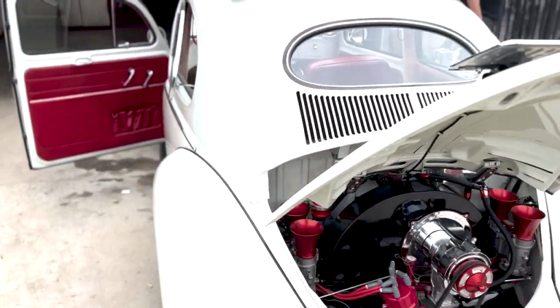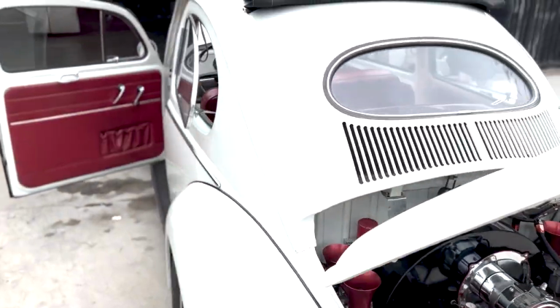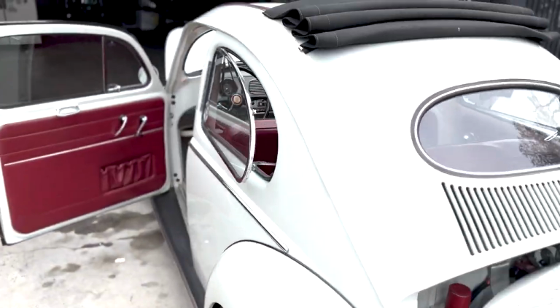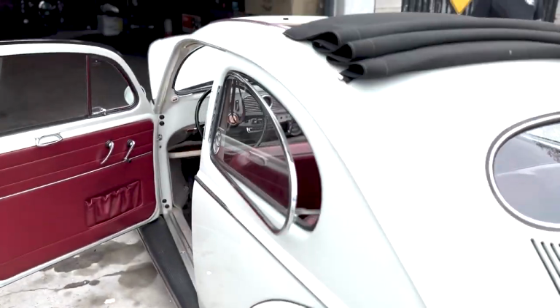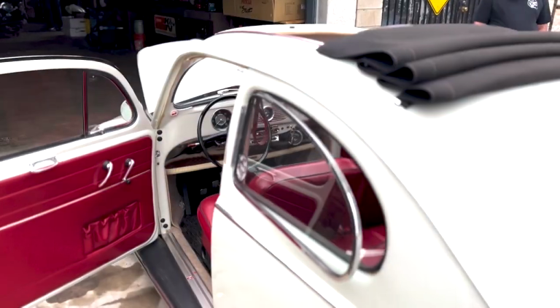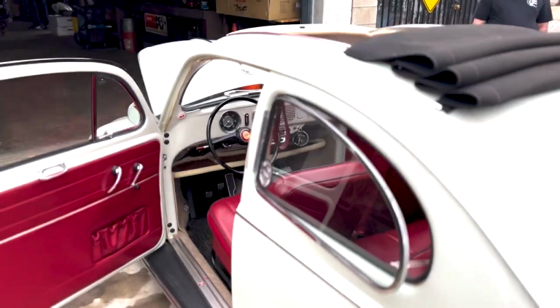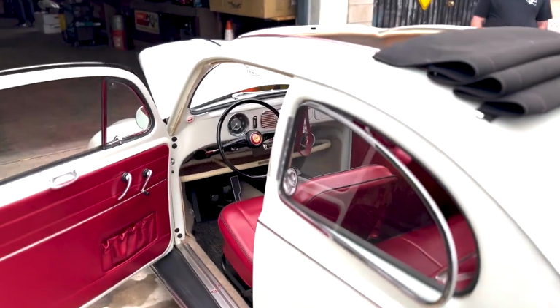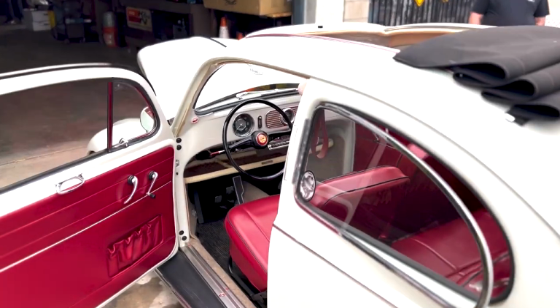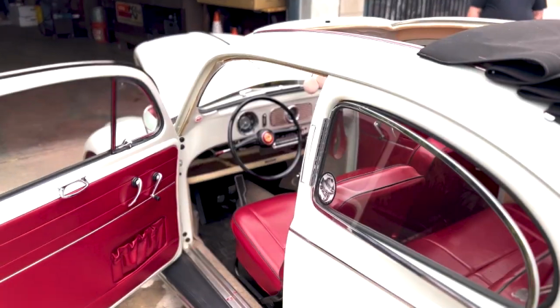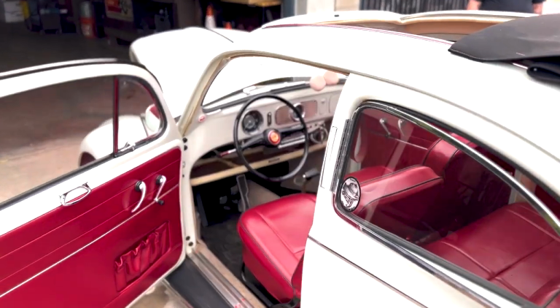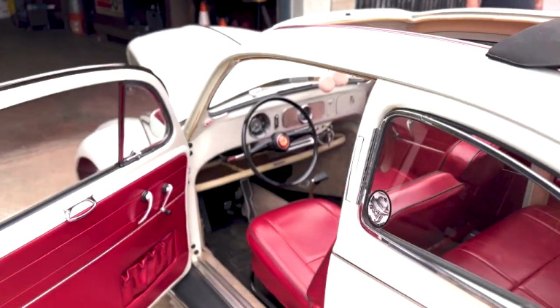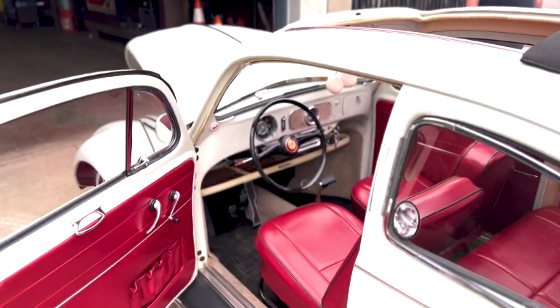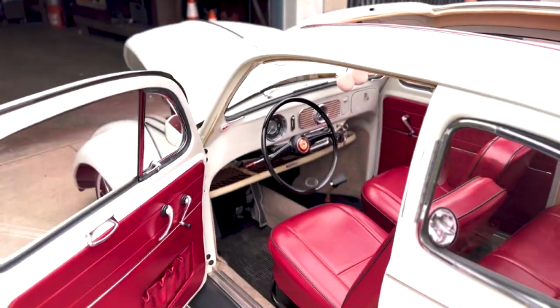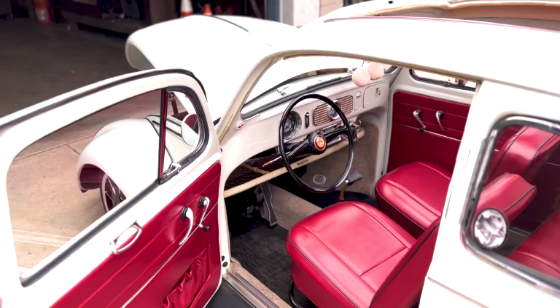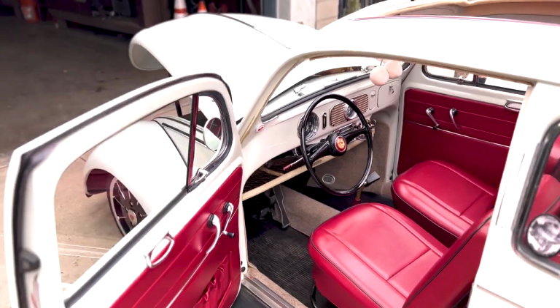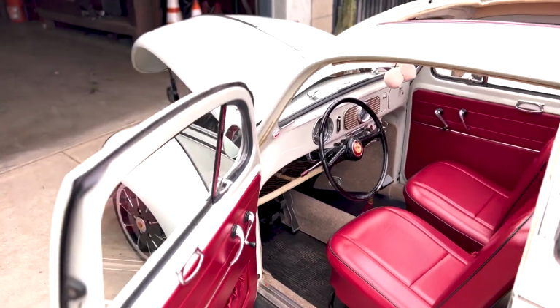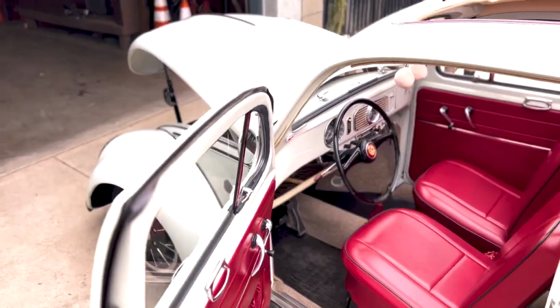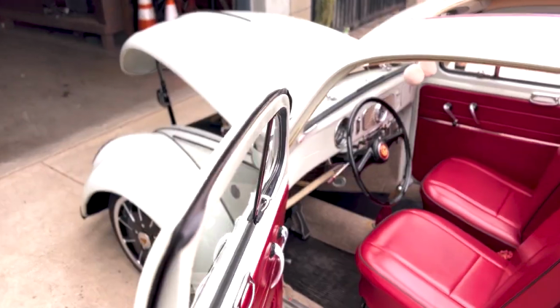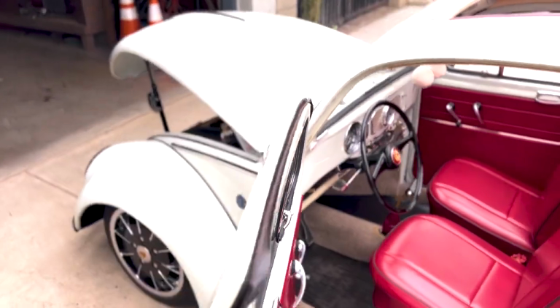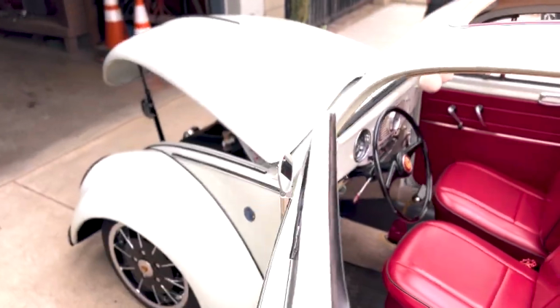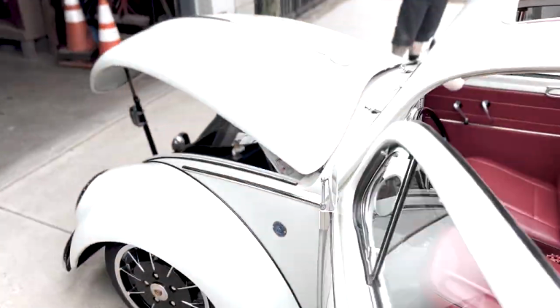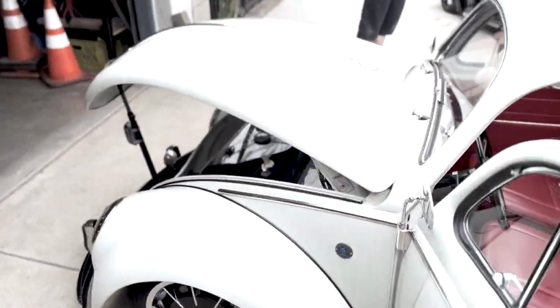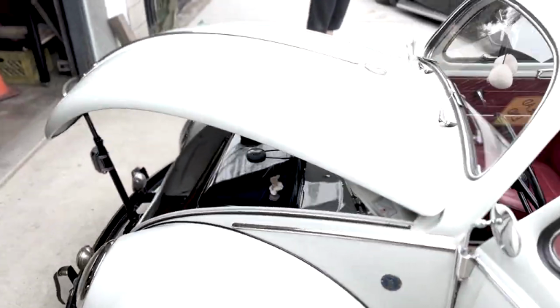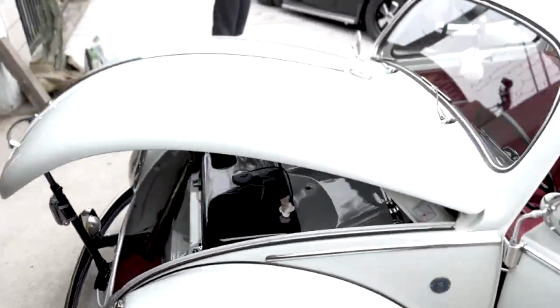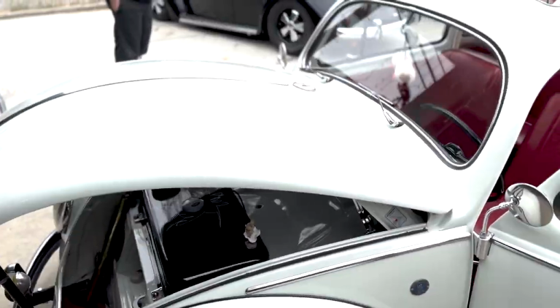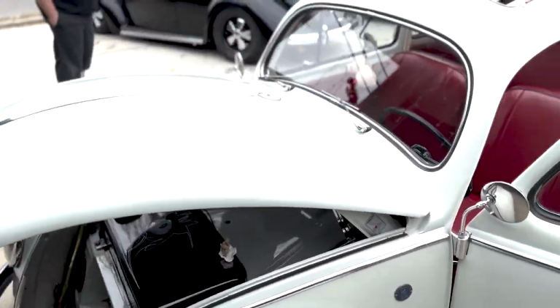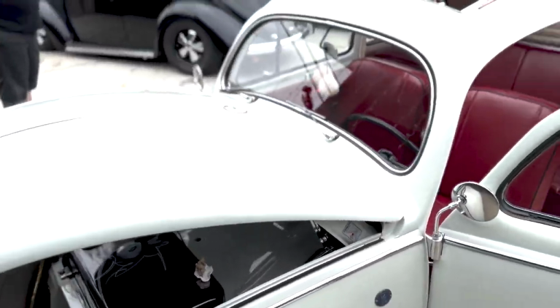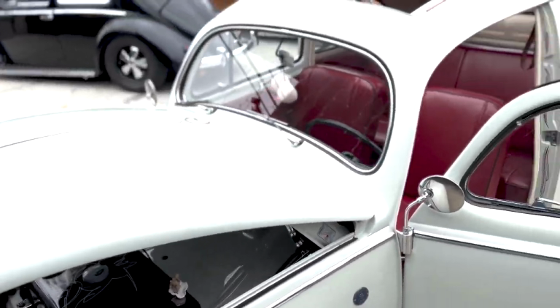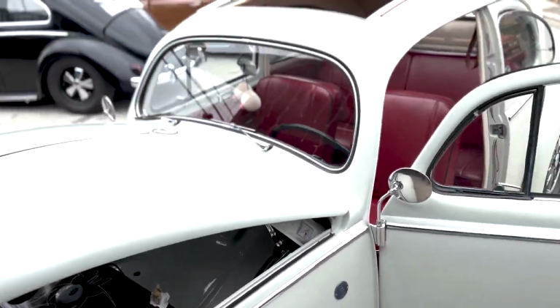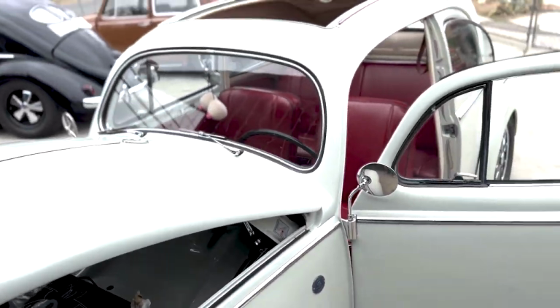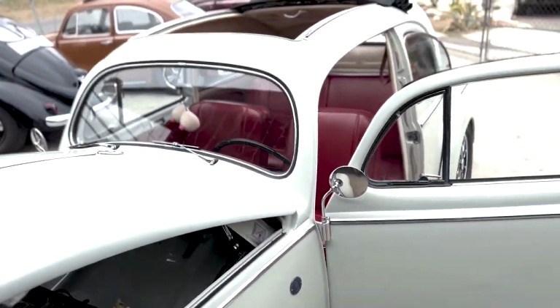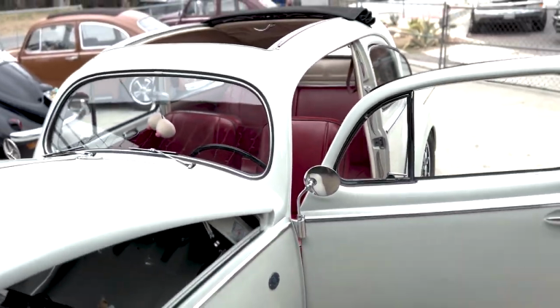2276, stage 3 heads, everything's powder coated candy red, 10 to 1 compression, IDAs — it's a fun little ride.